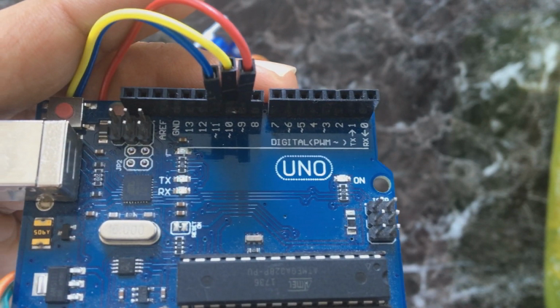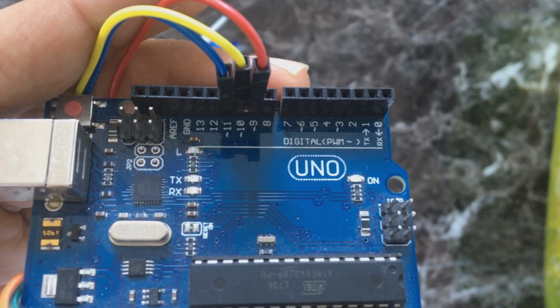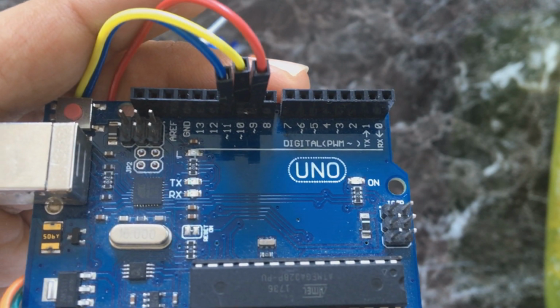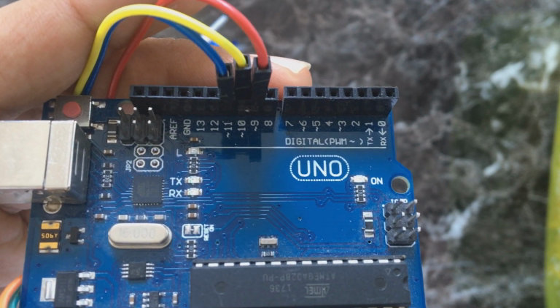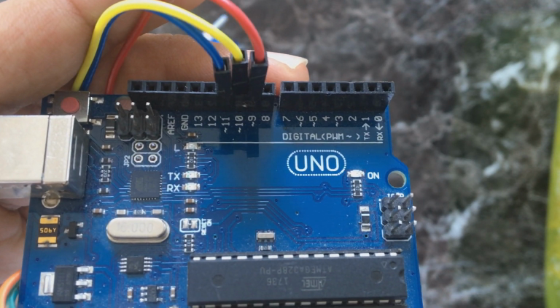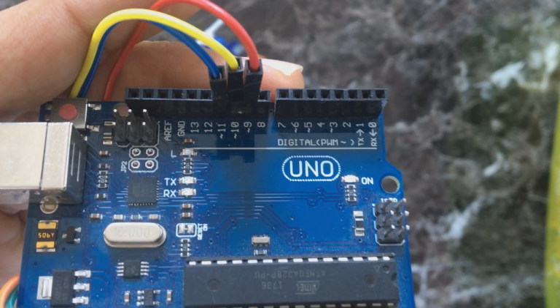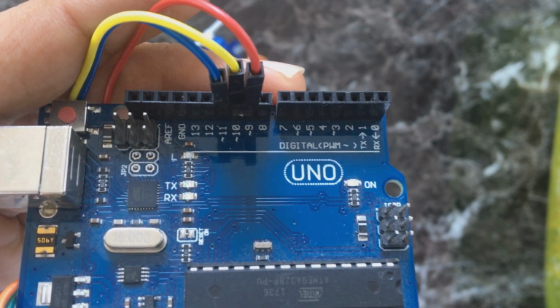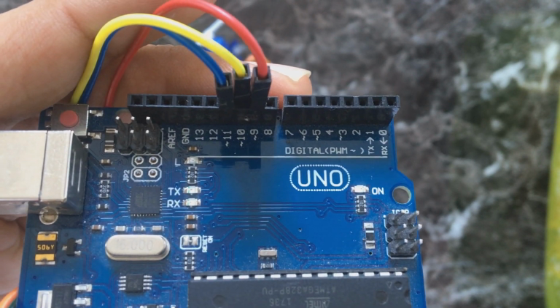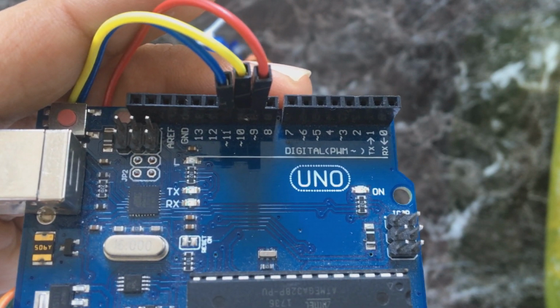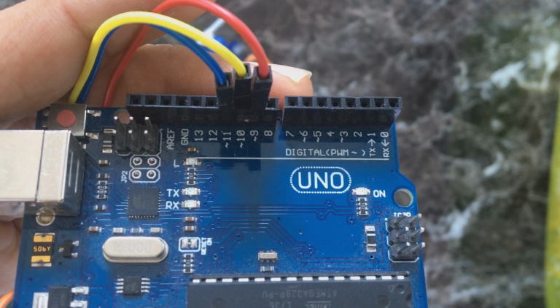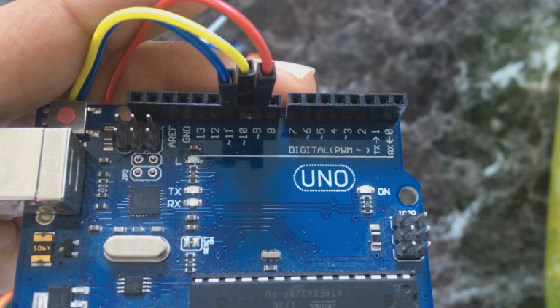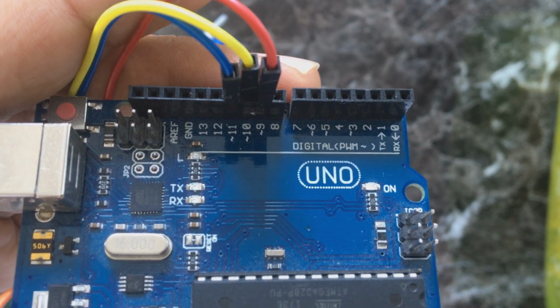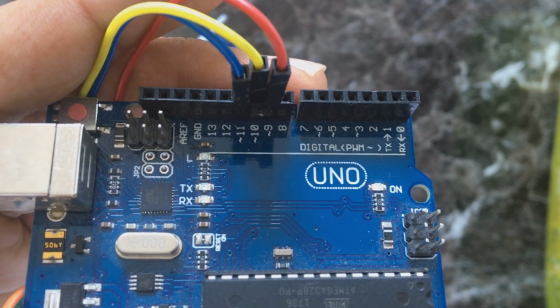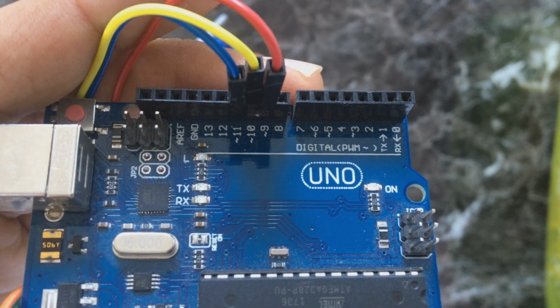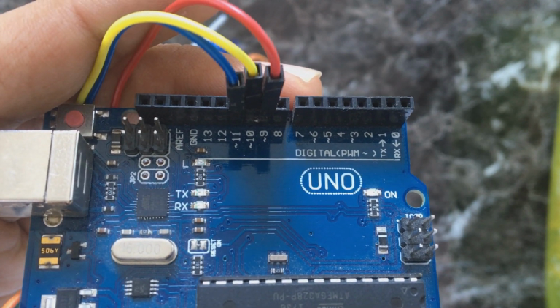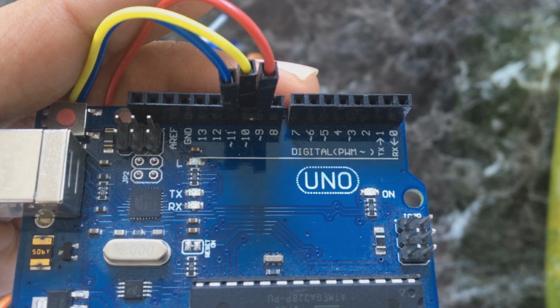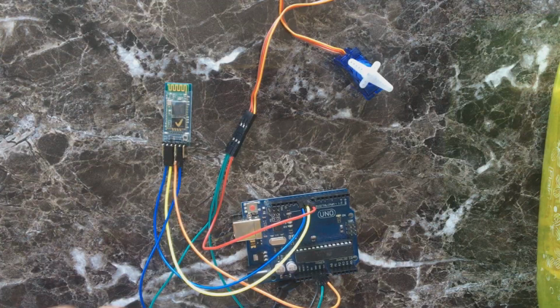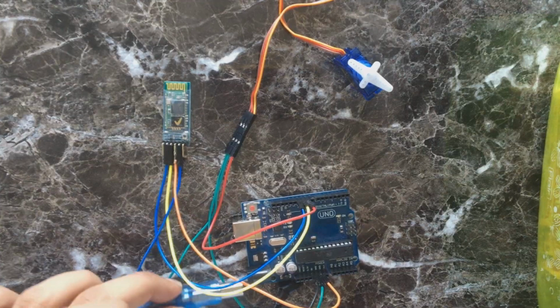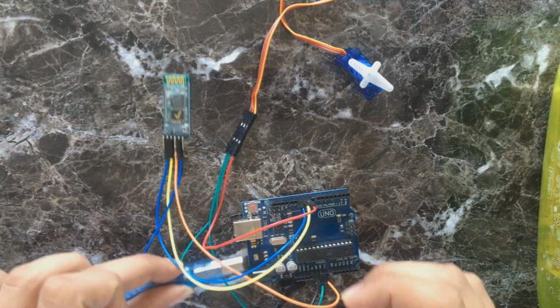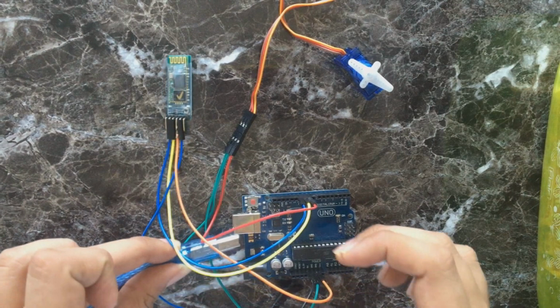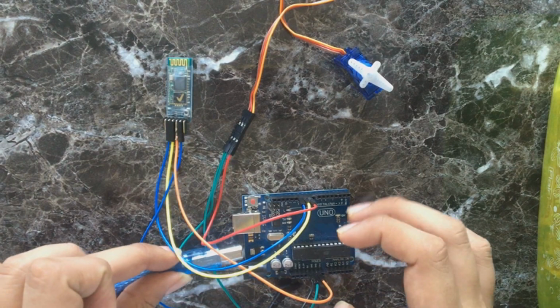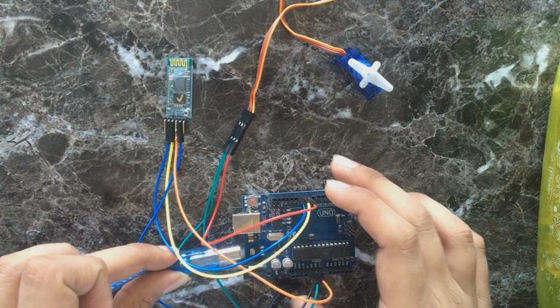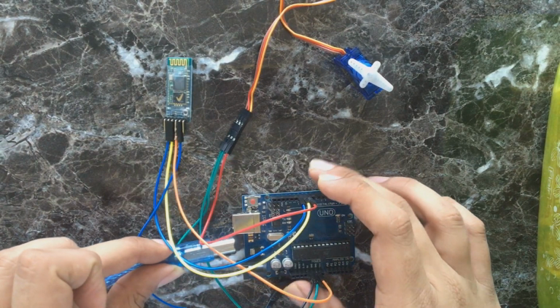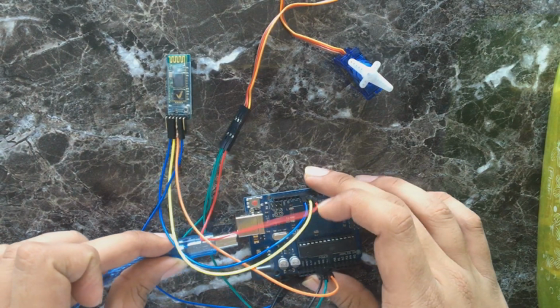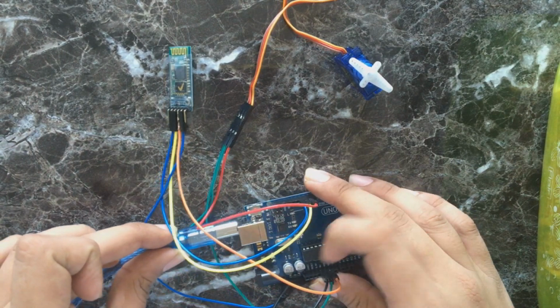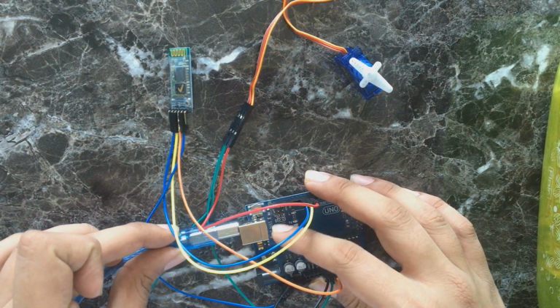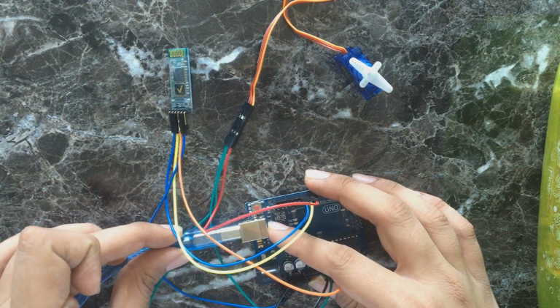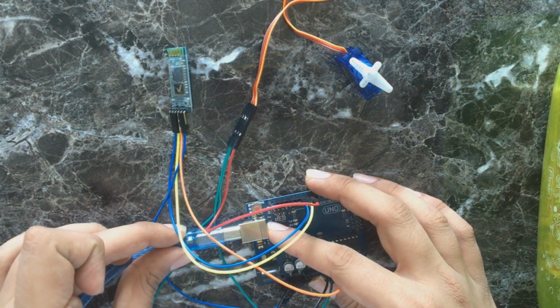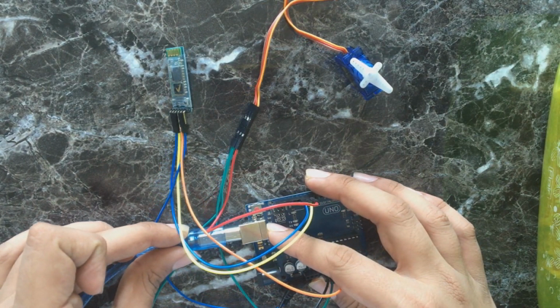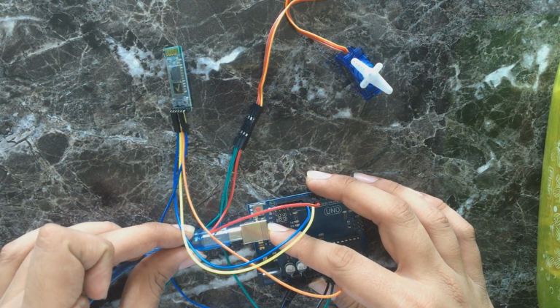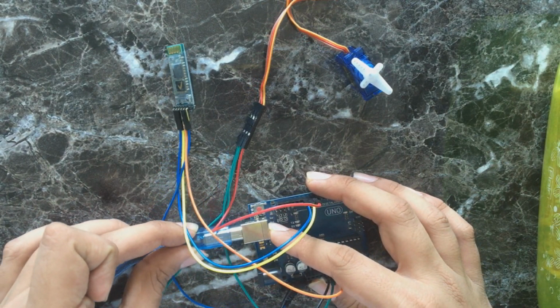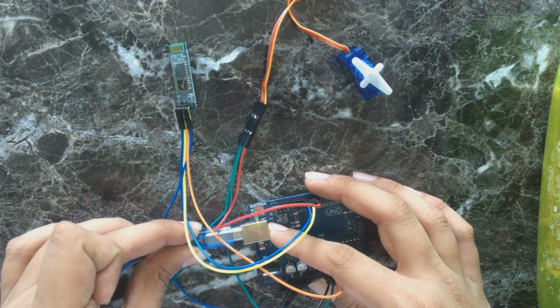Pin 9 is for the servo, pin 10 is for TX, and pin 11 is for RX. Now just upload the code — the code link will be in the description.